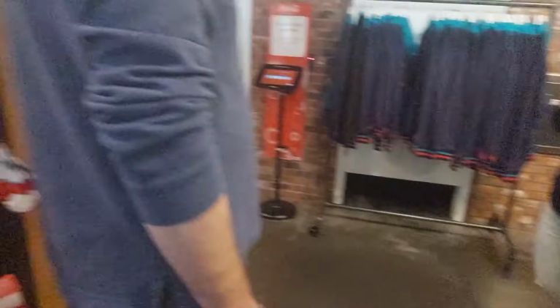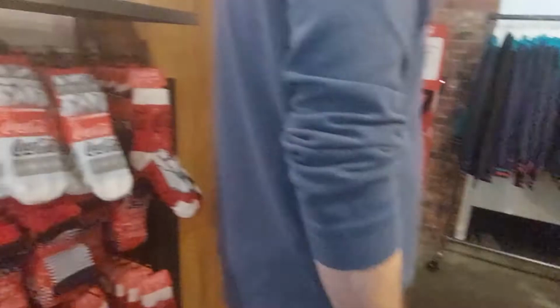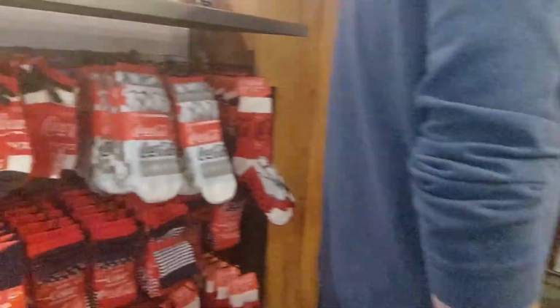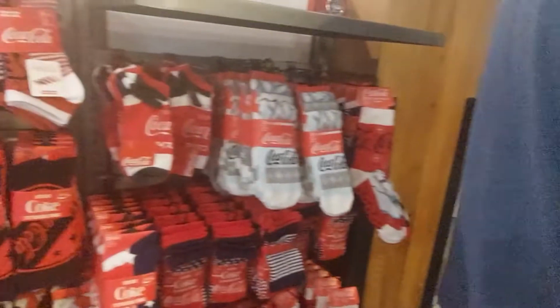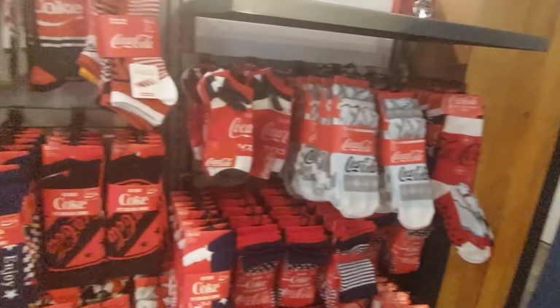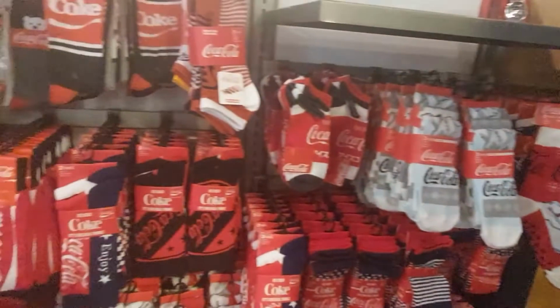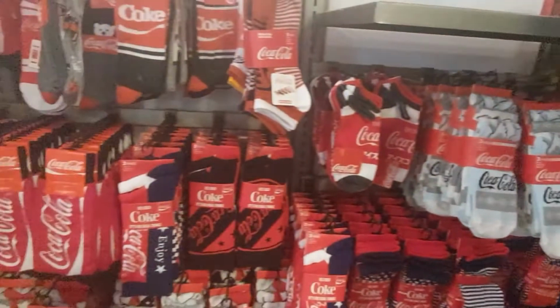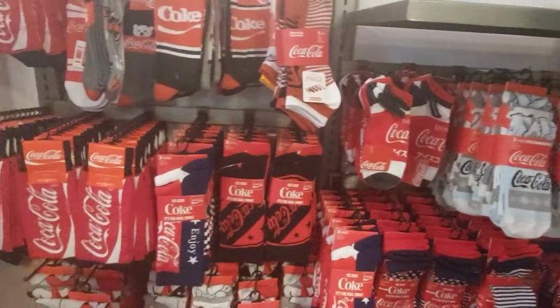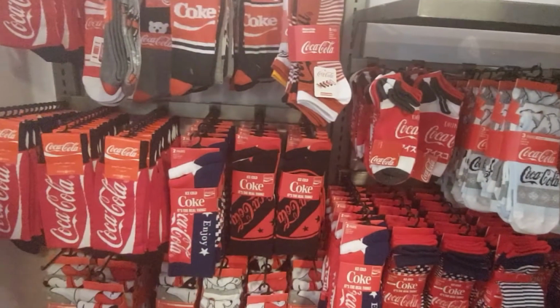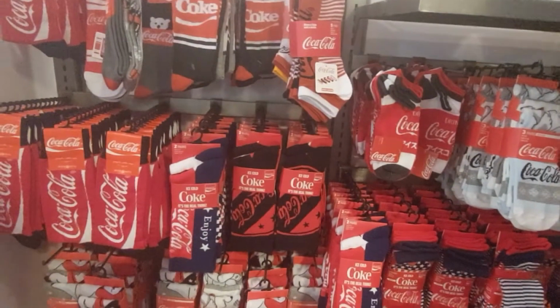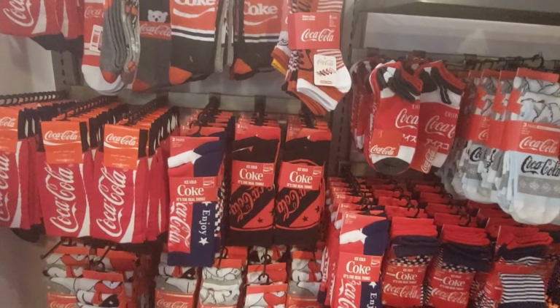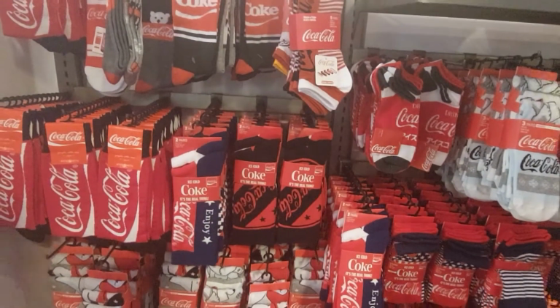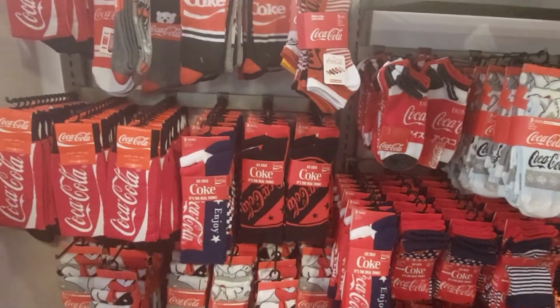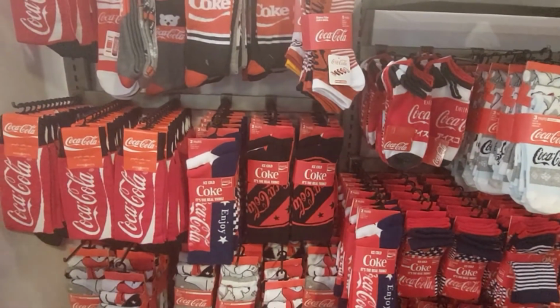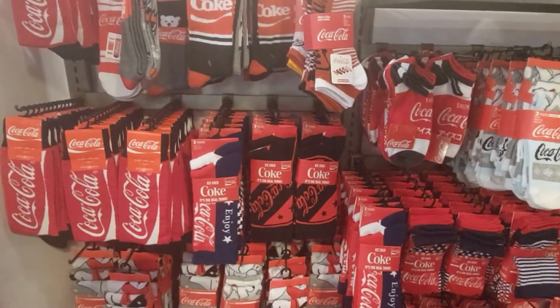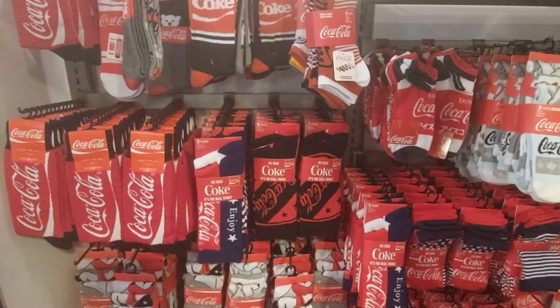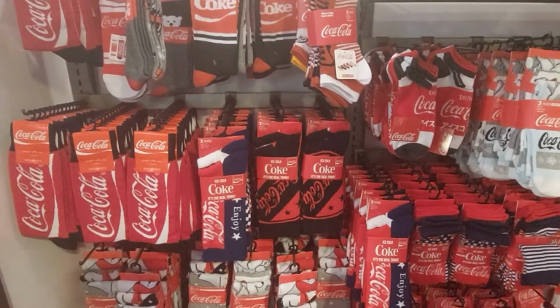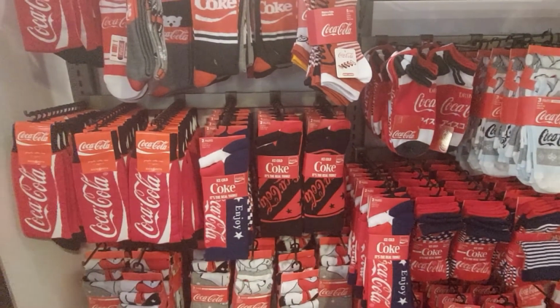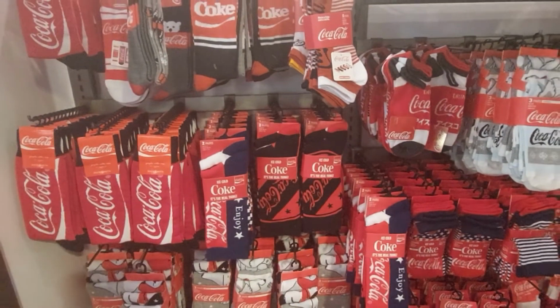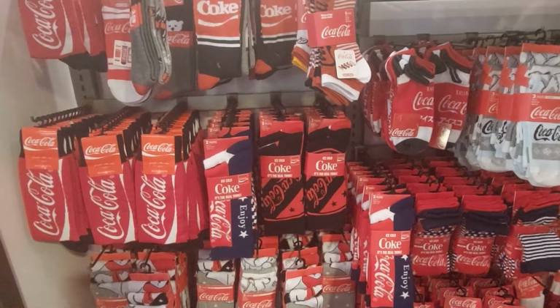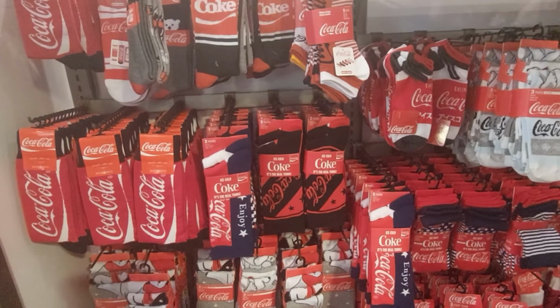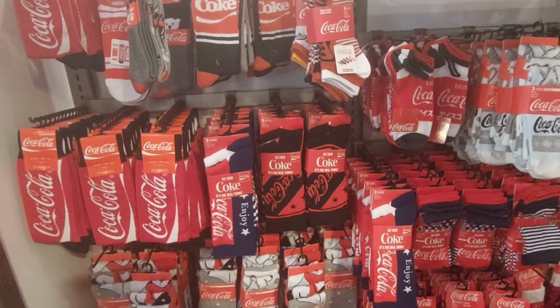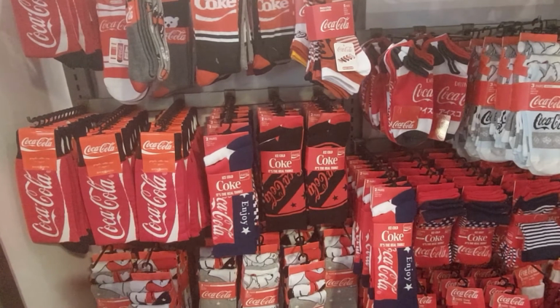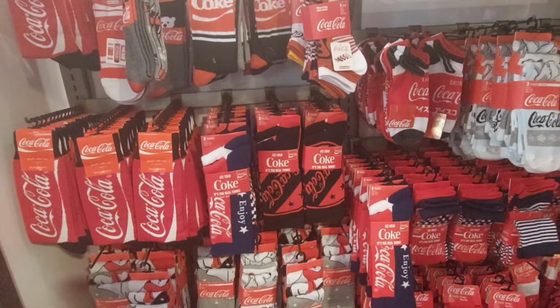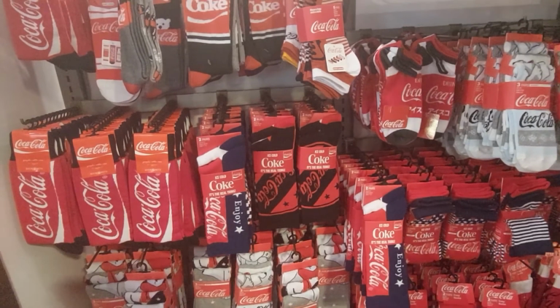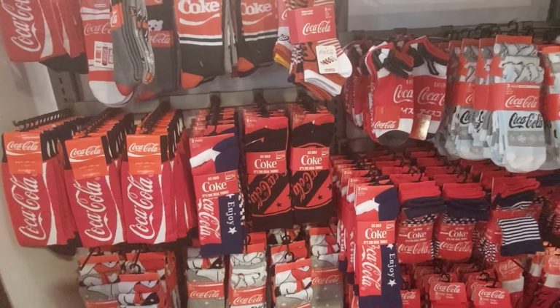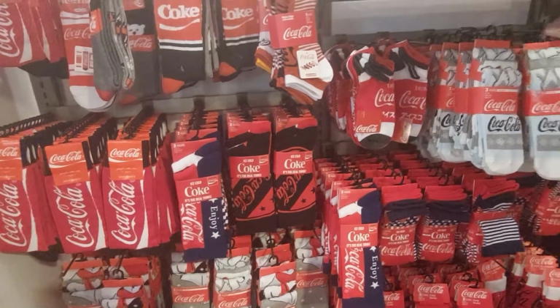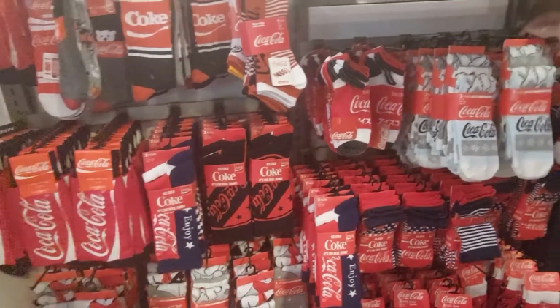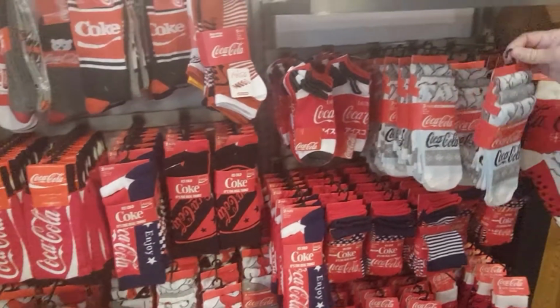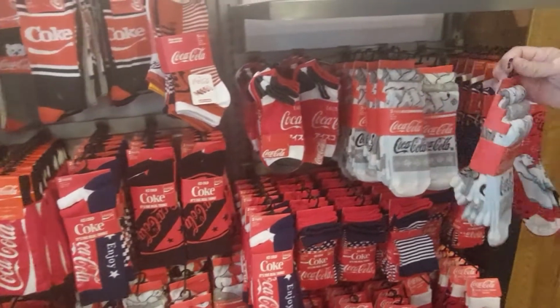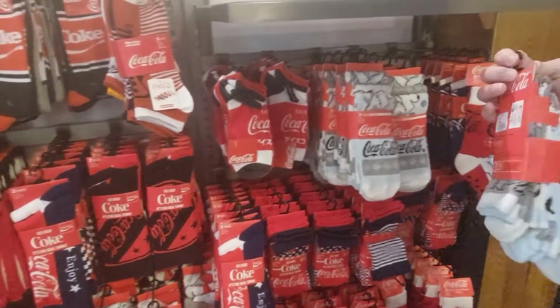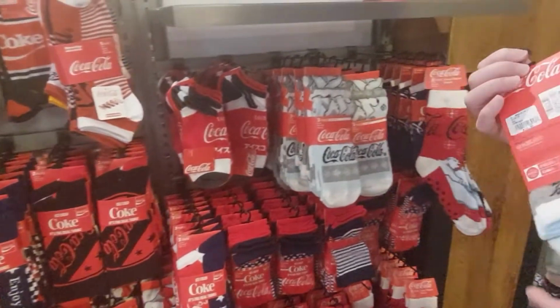More socks like crazy — bear socks! They've got the bear socks.